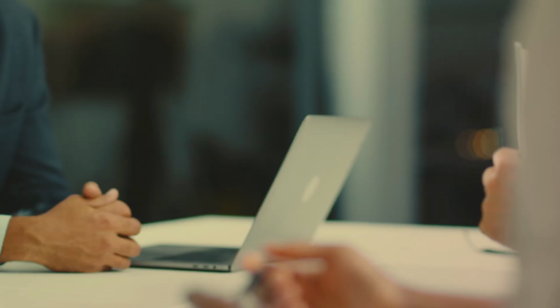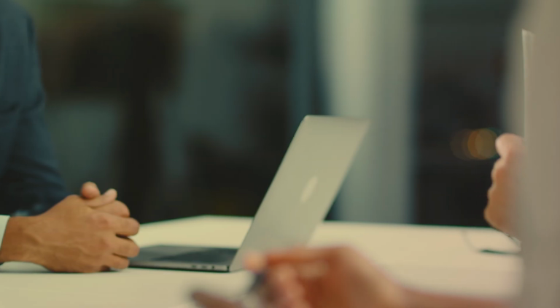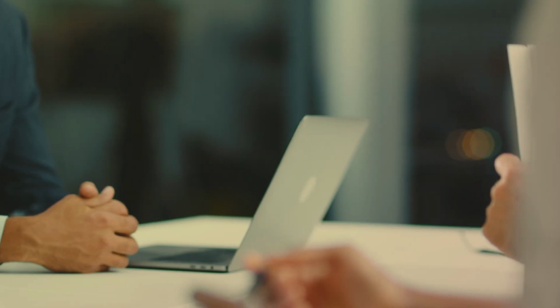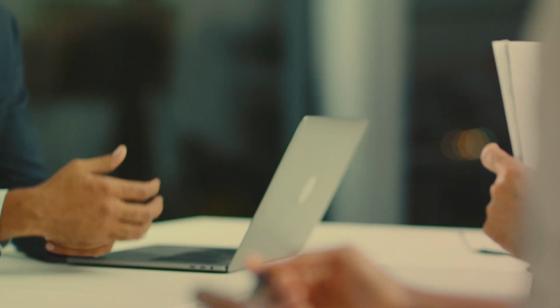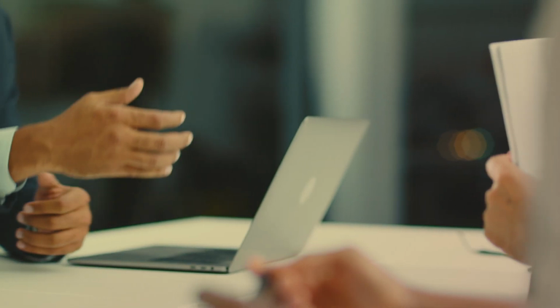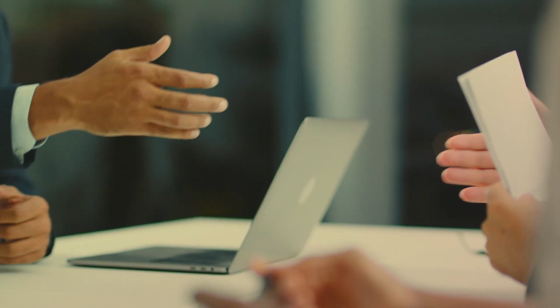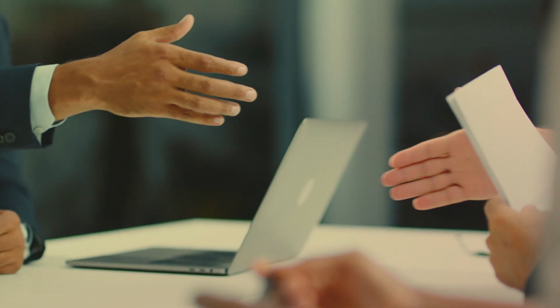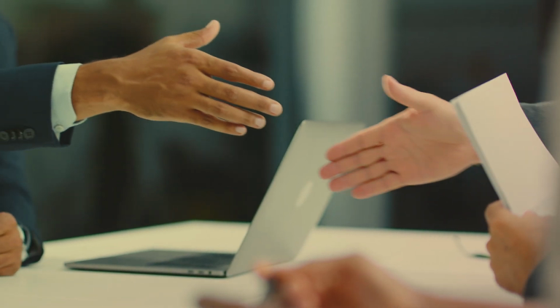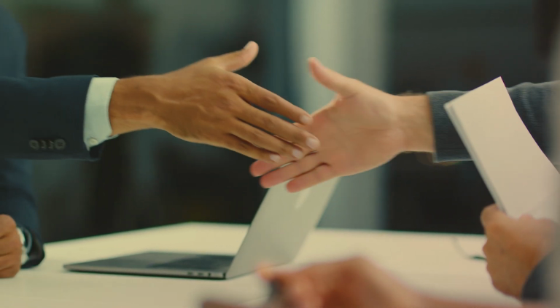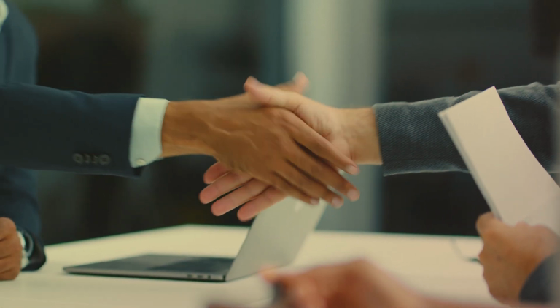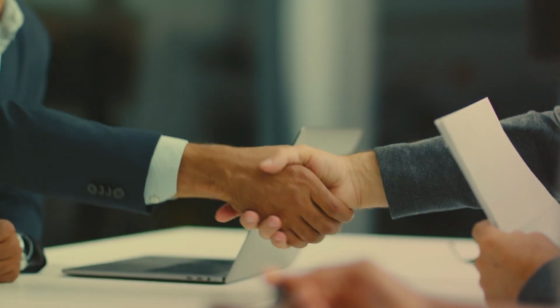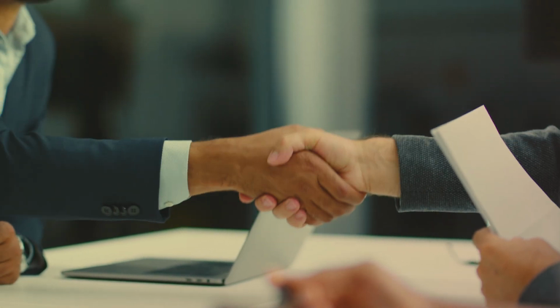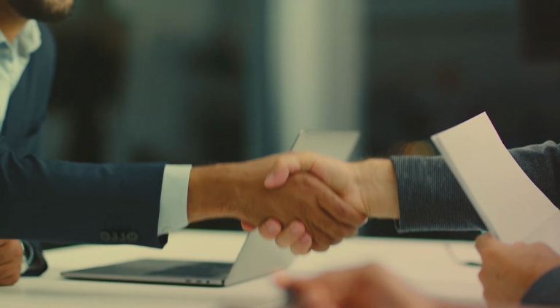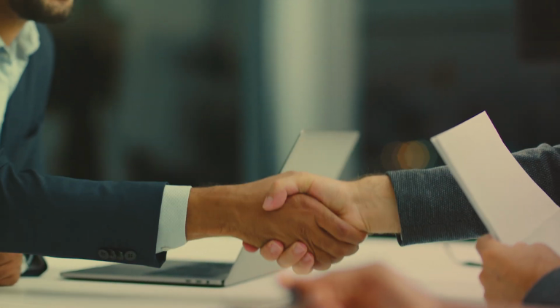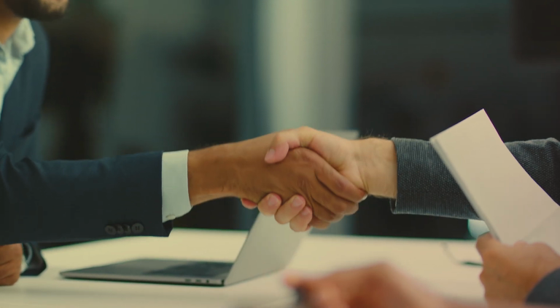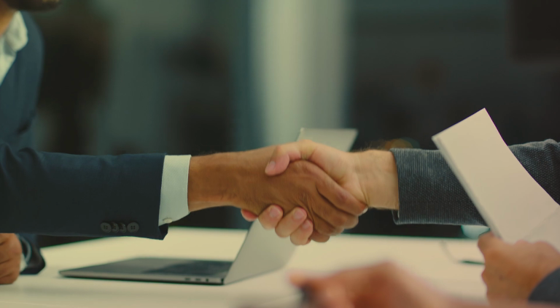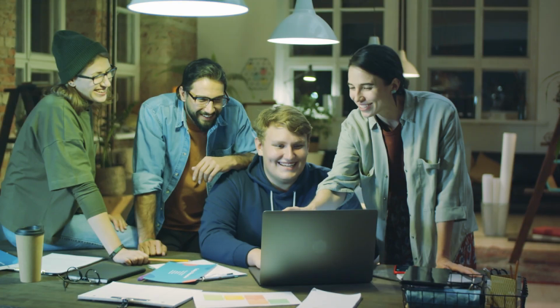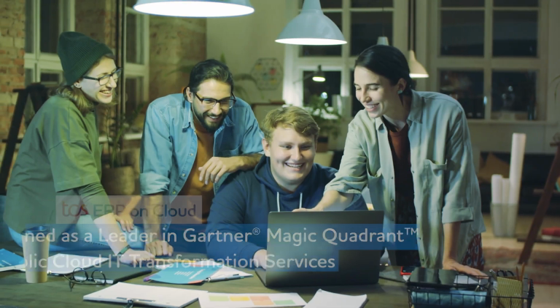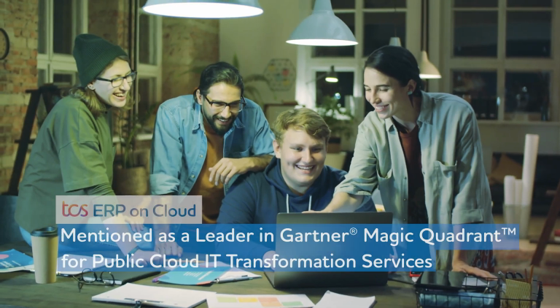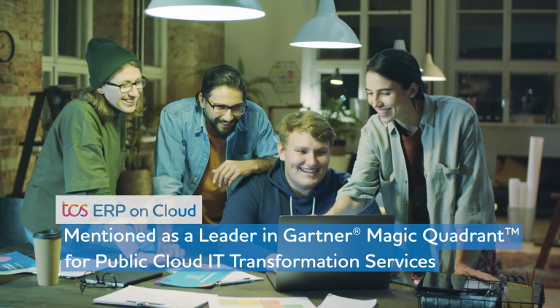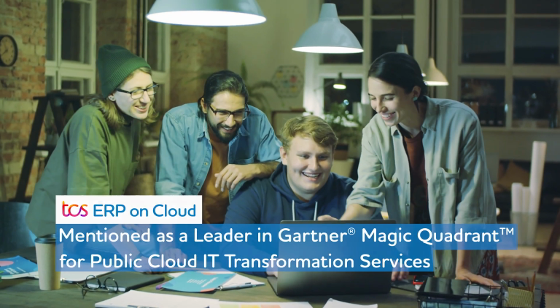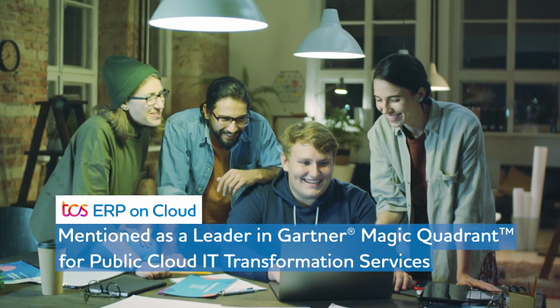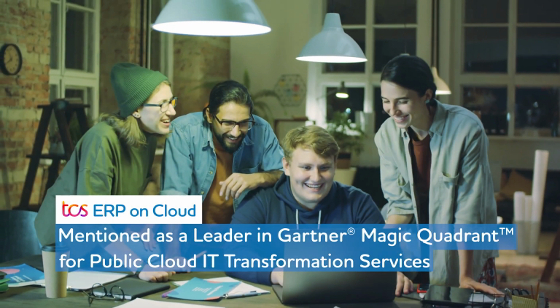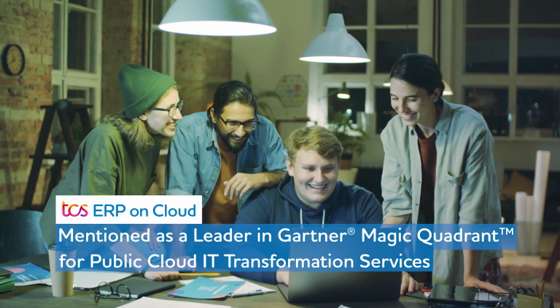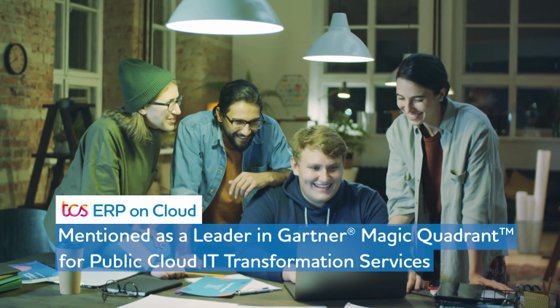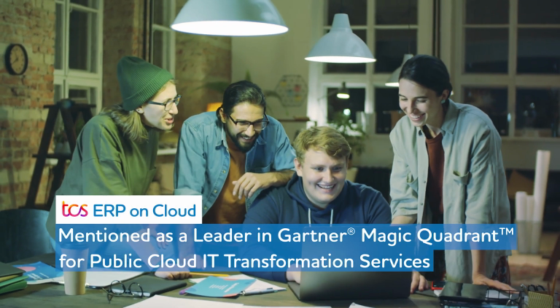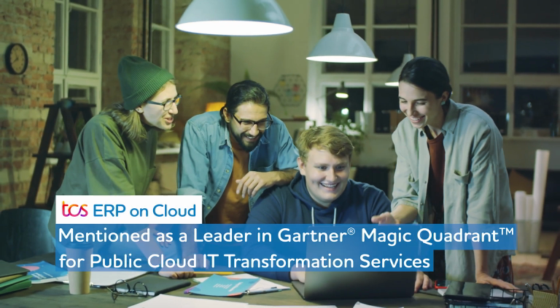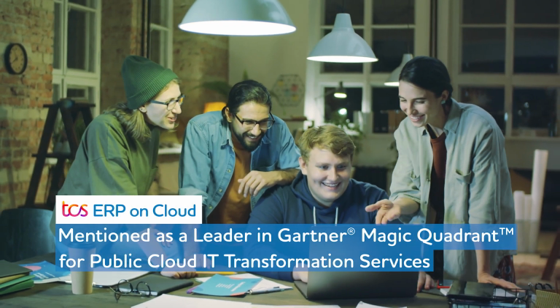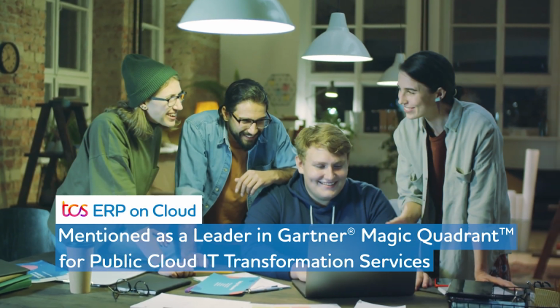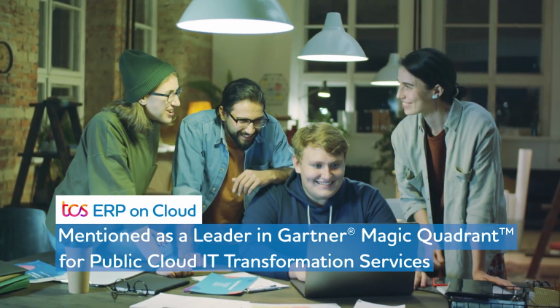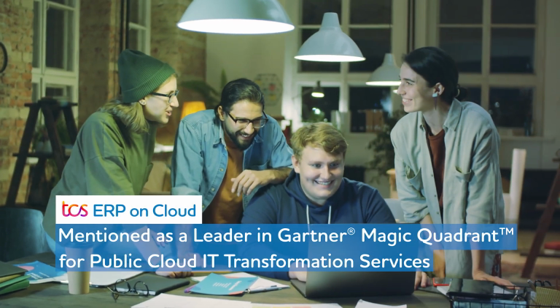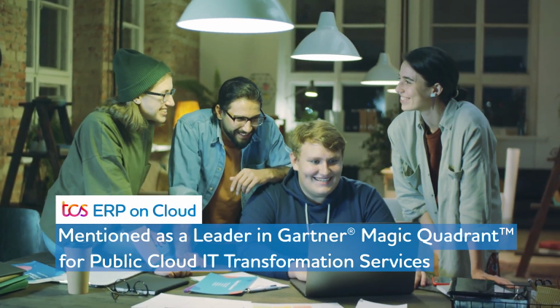Some of these relationships are more than a decade old. TCS is mentioned as a leader in the Gartner Magic Quadrant for Public Cloud IT Transformation Services.